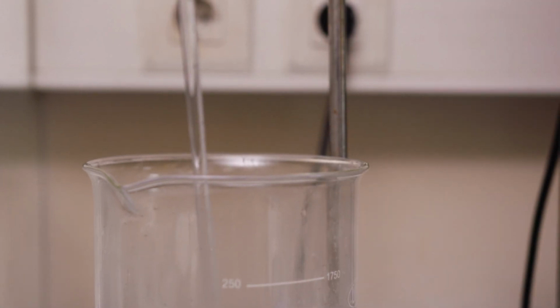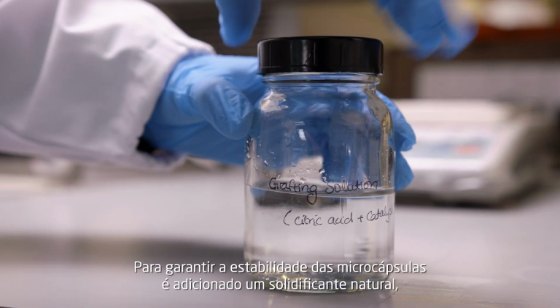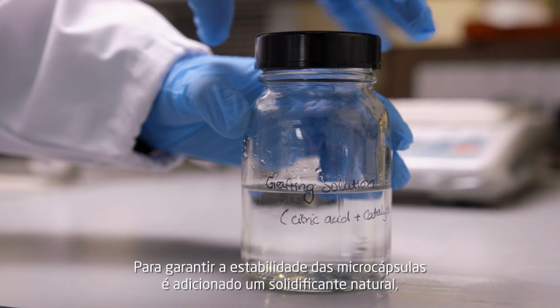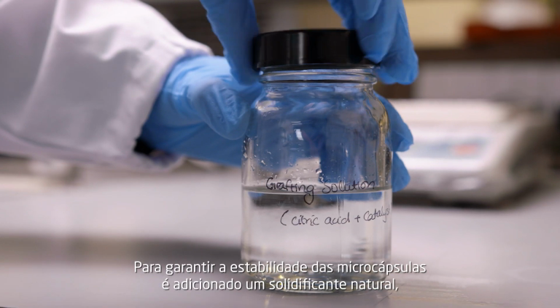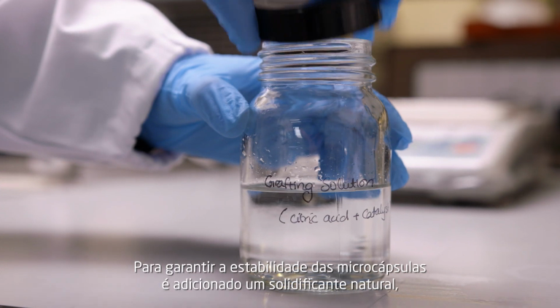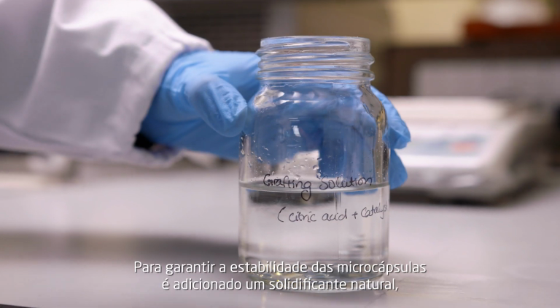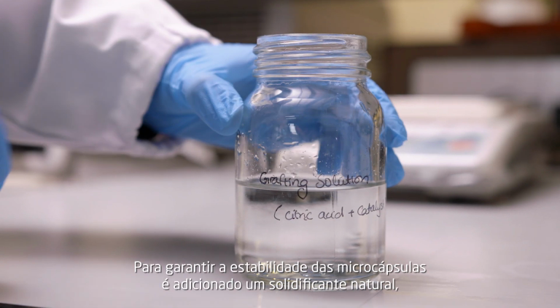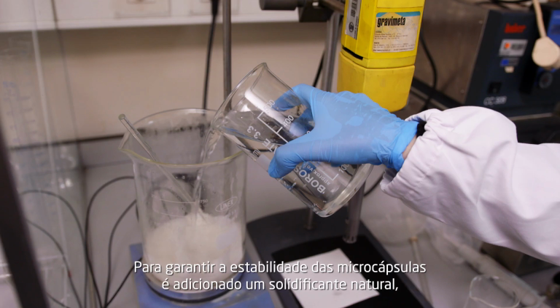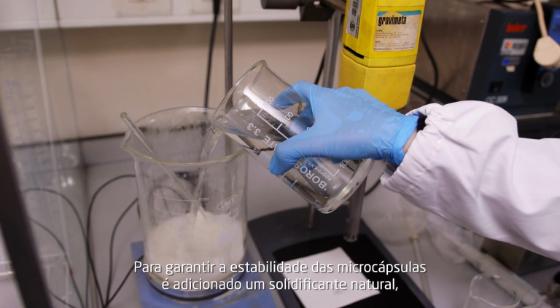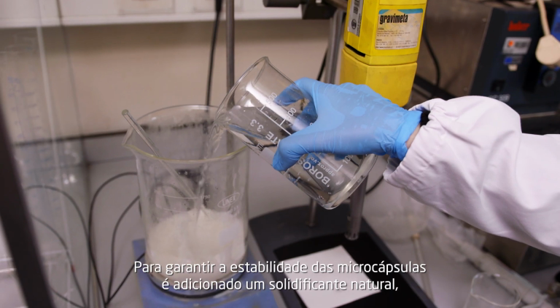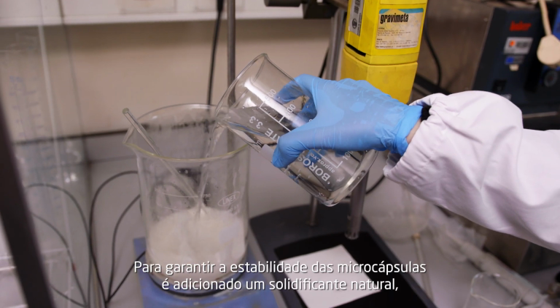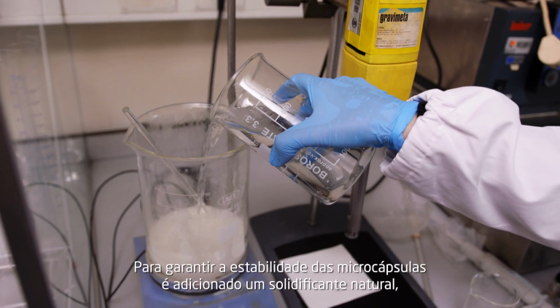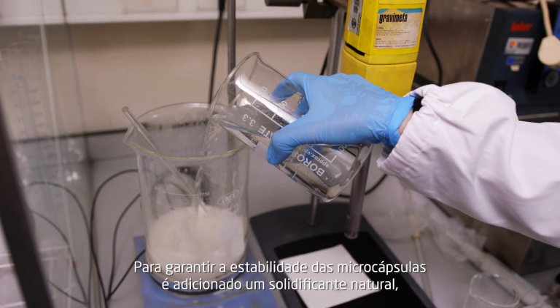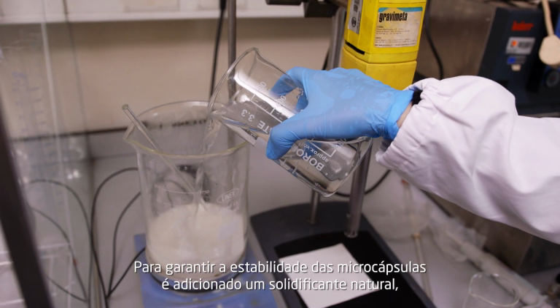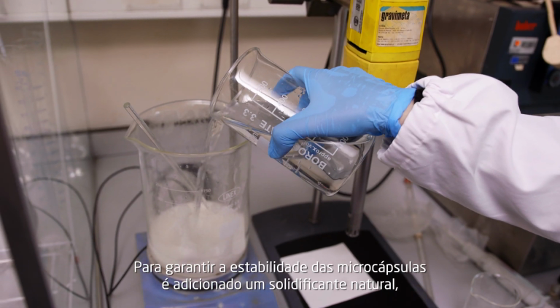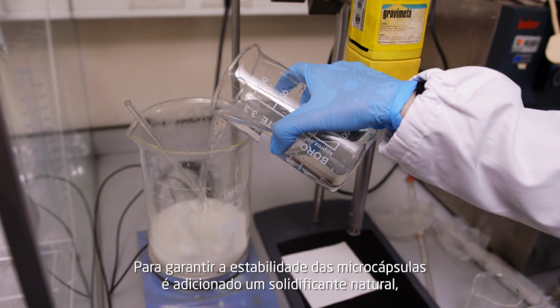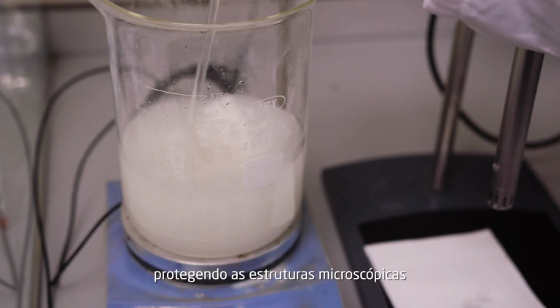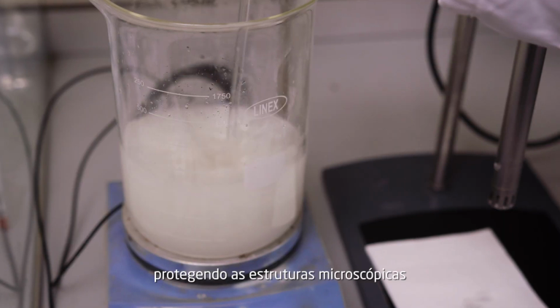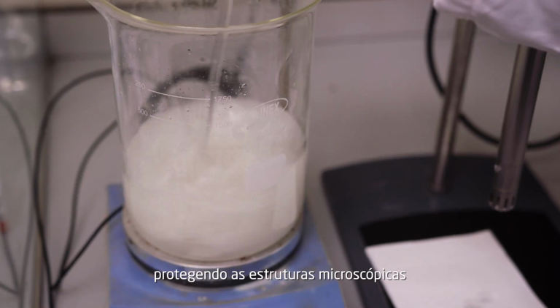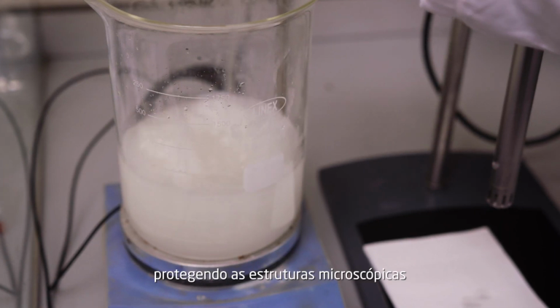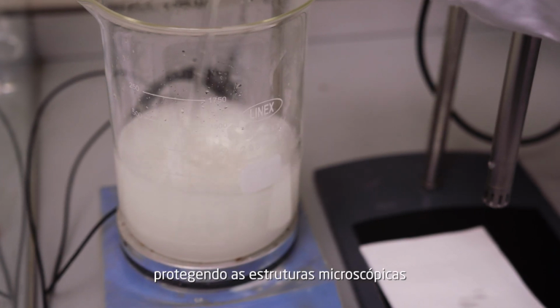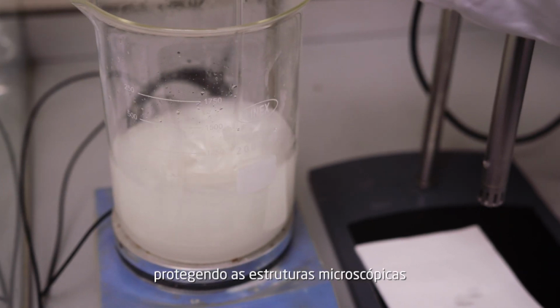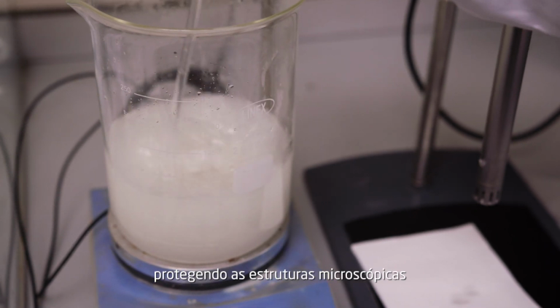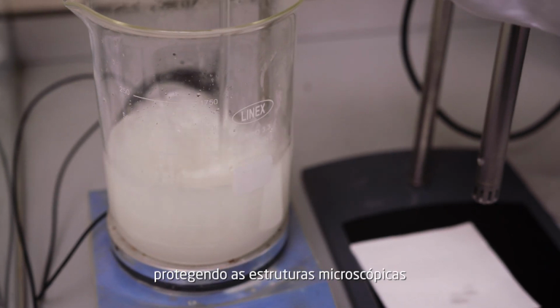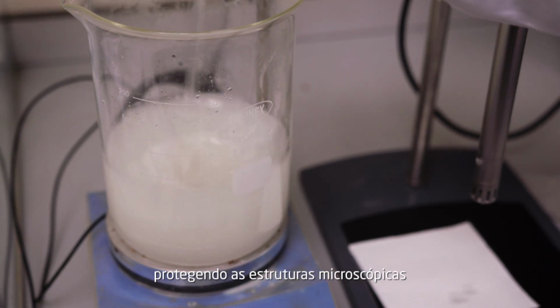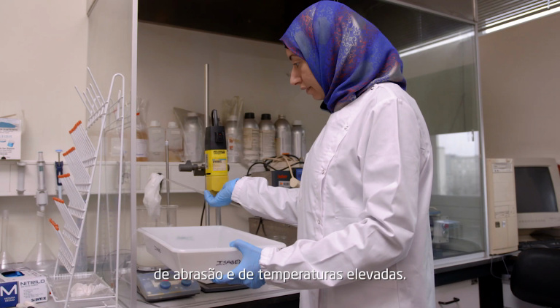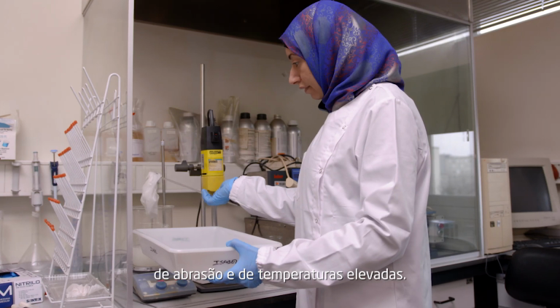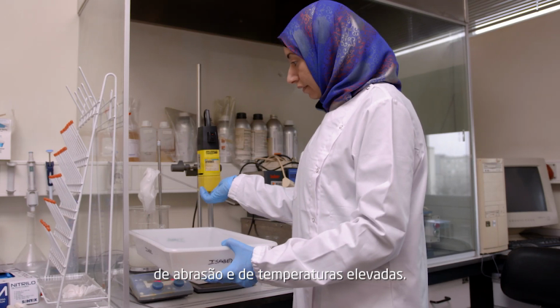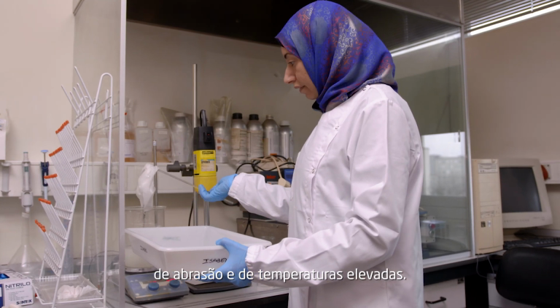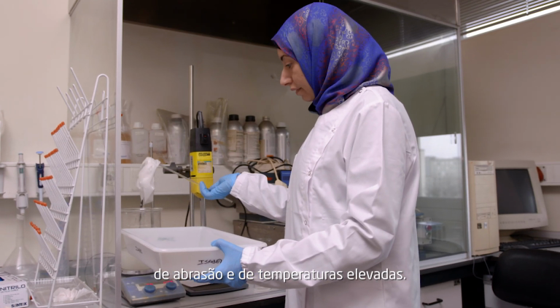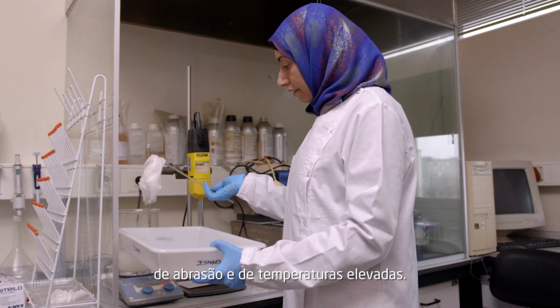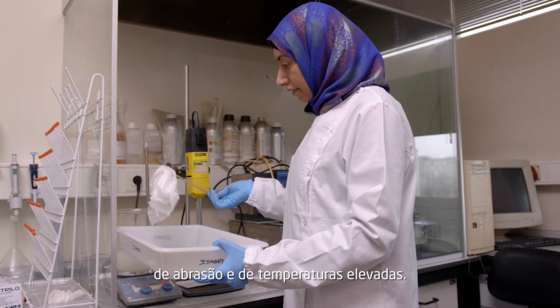To ensure their stability, a natural hardening agent is added, protecting this microscopic structure from abrasion and high temperatures.